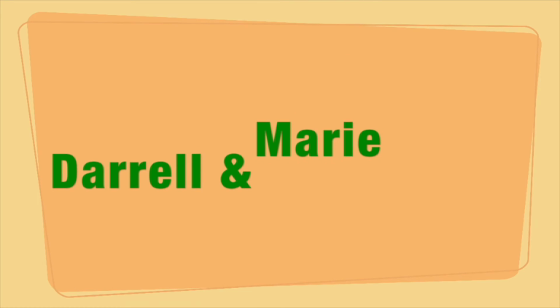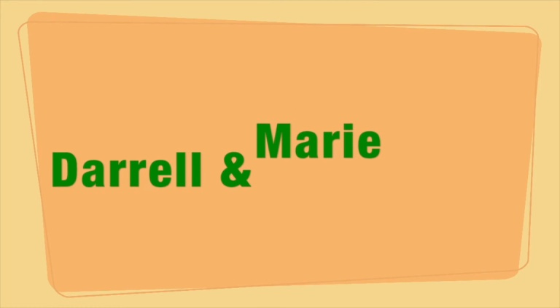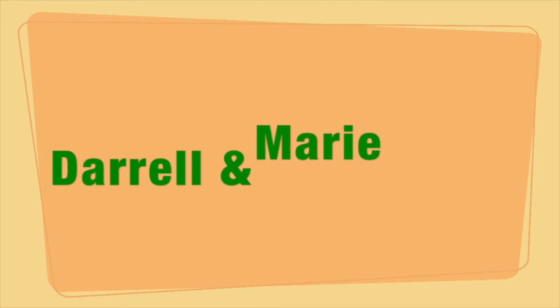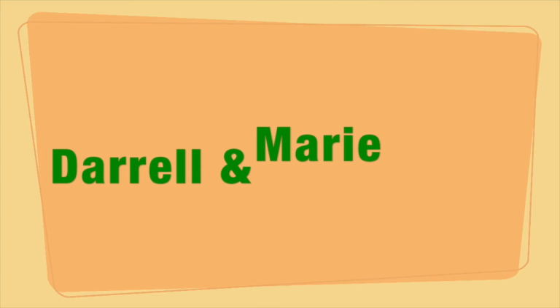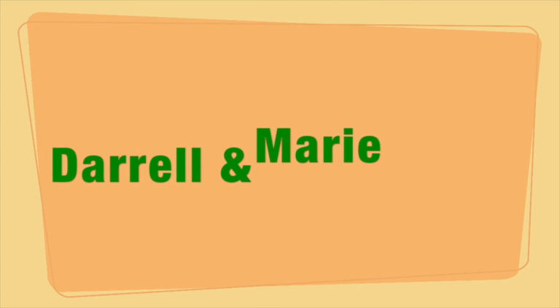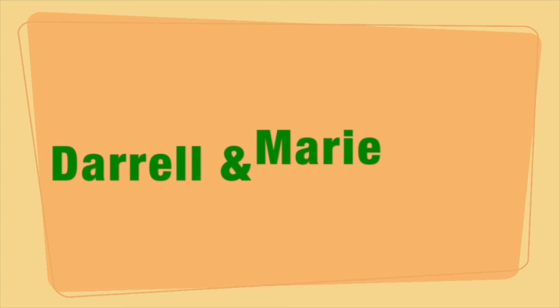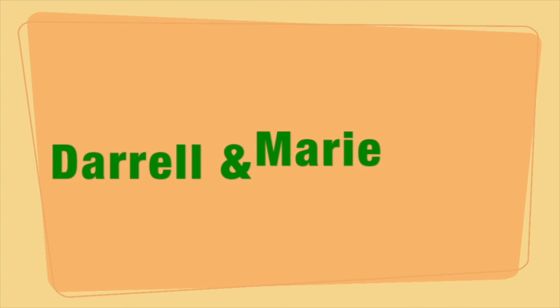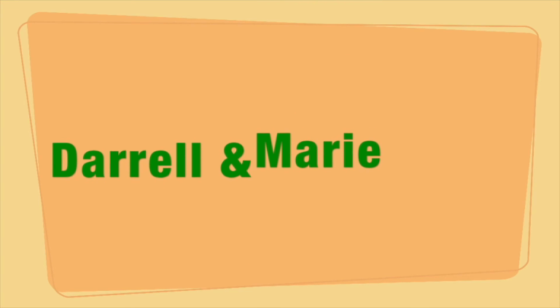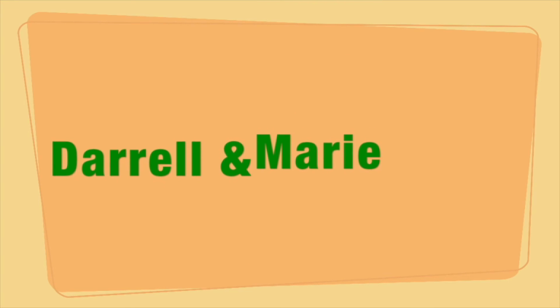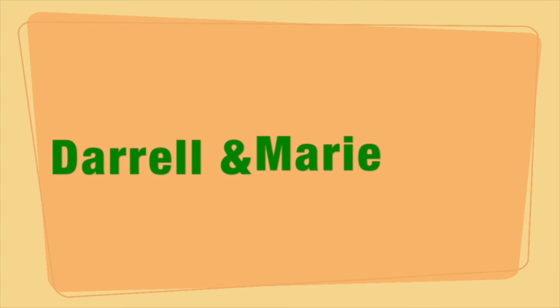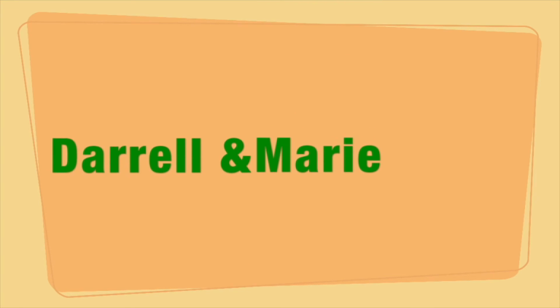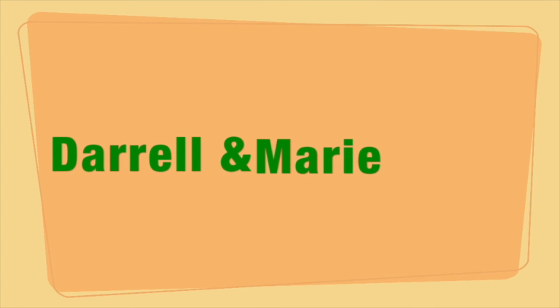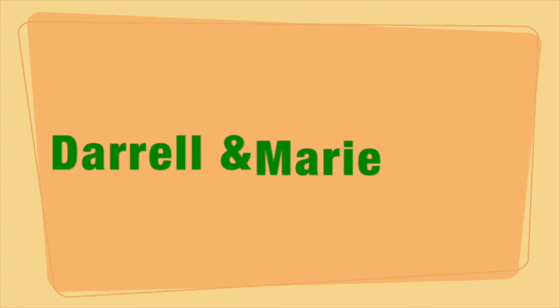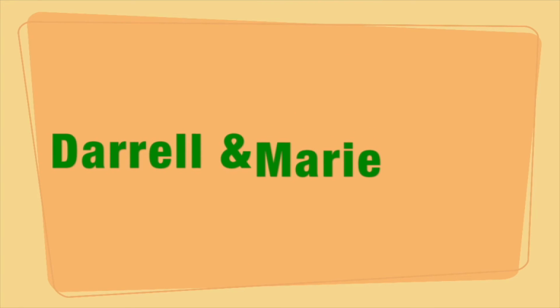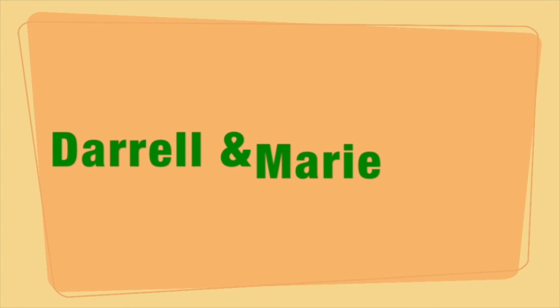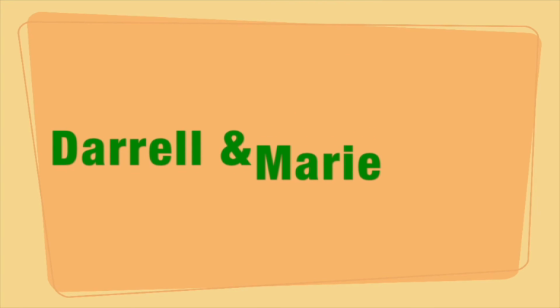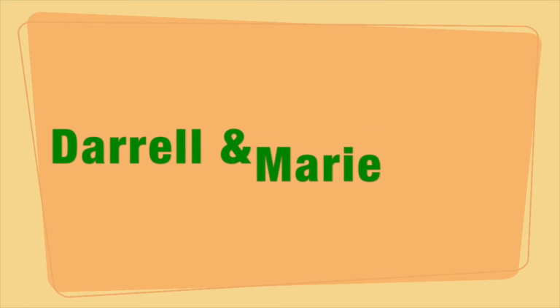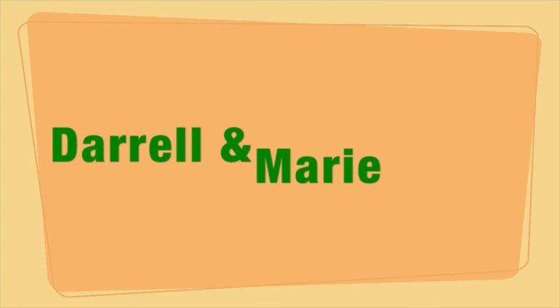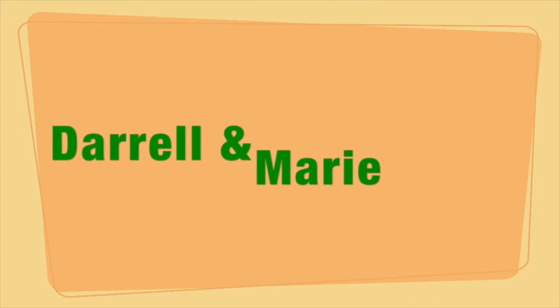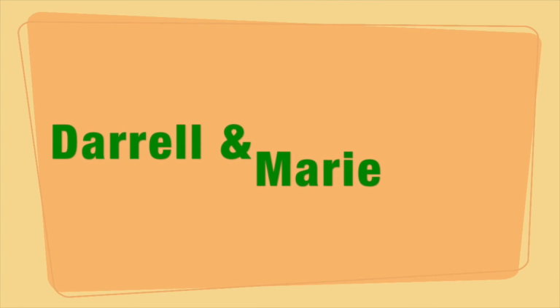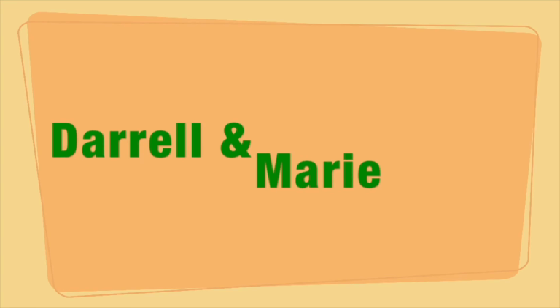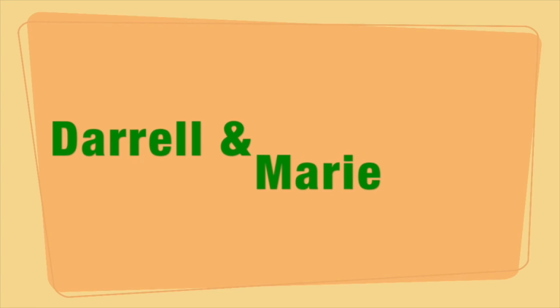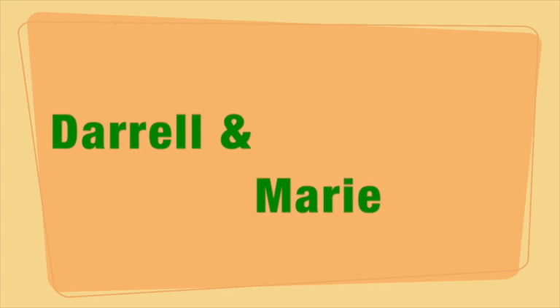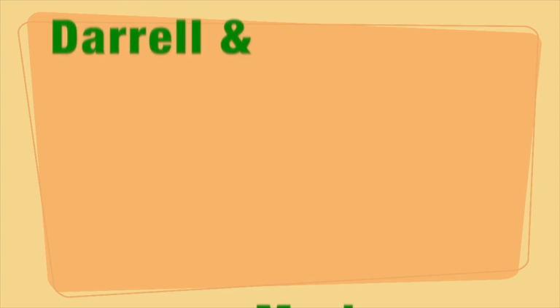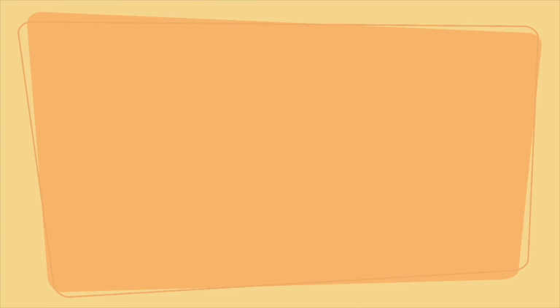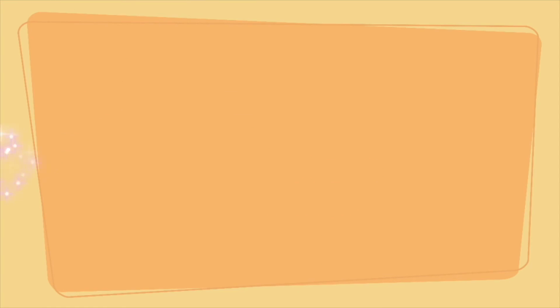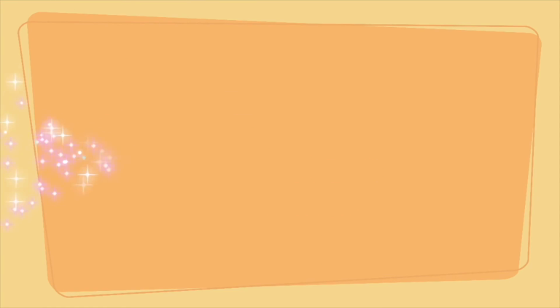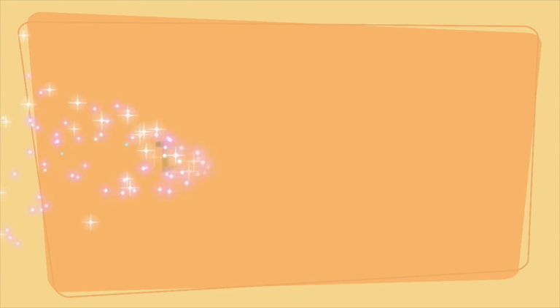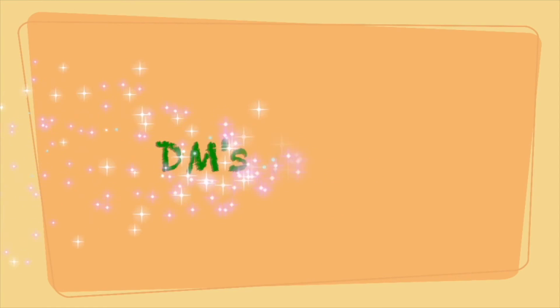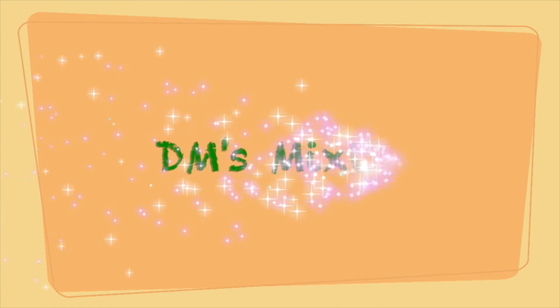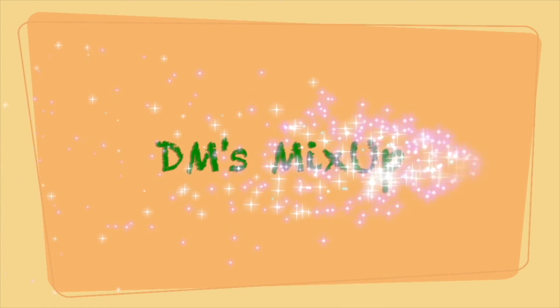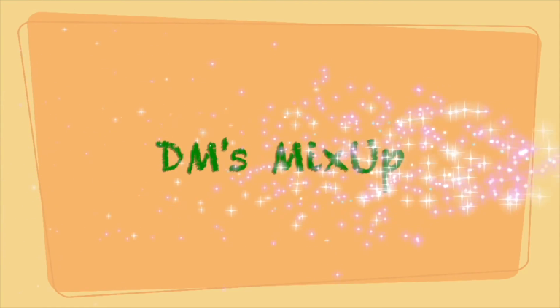What's up everybody? I'm Daryl. And I'm Marie. And this is DM's Mix Up.